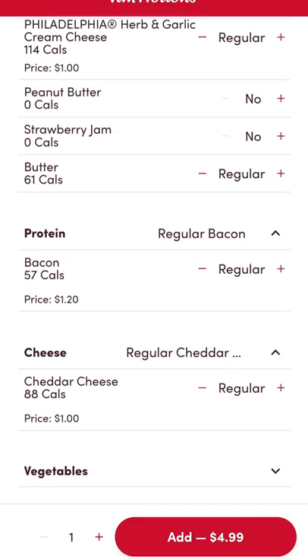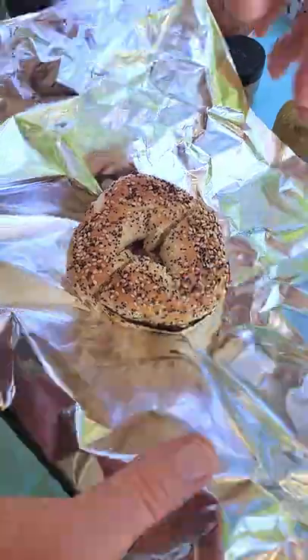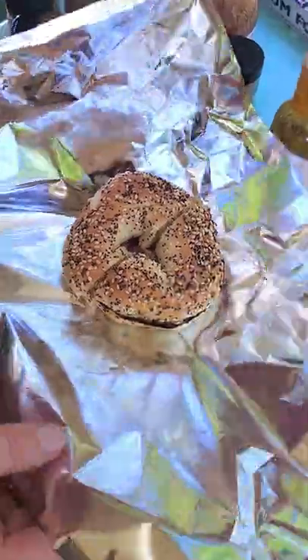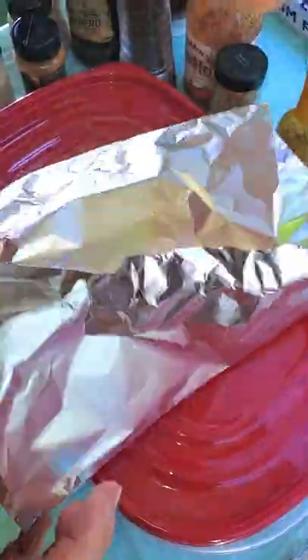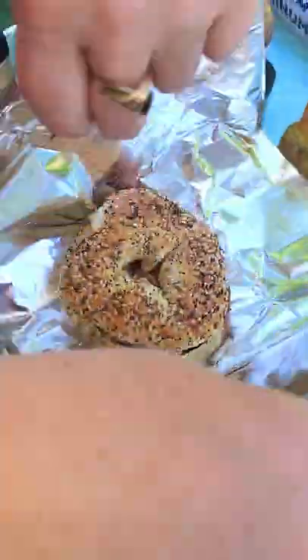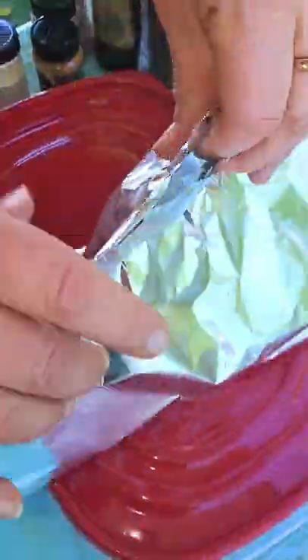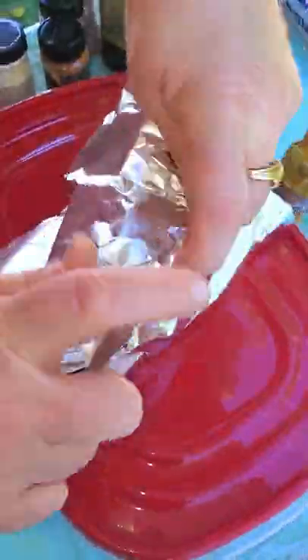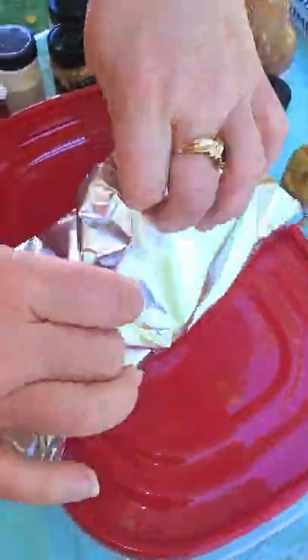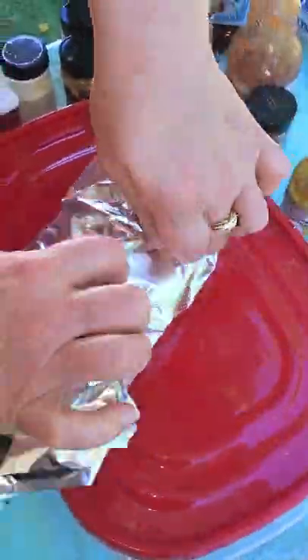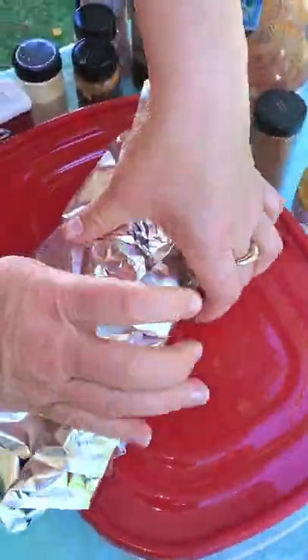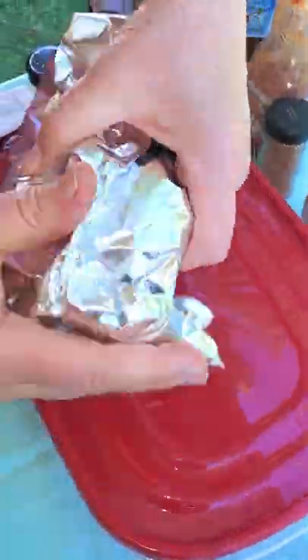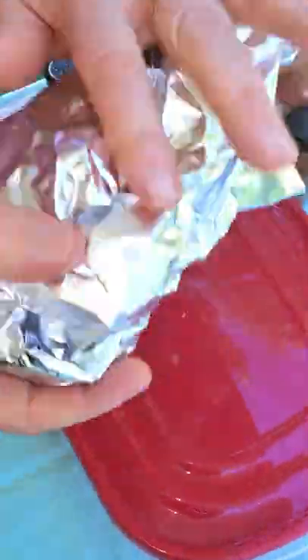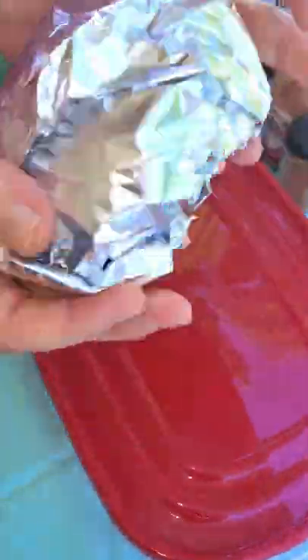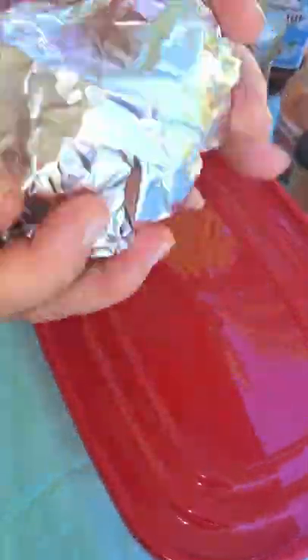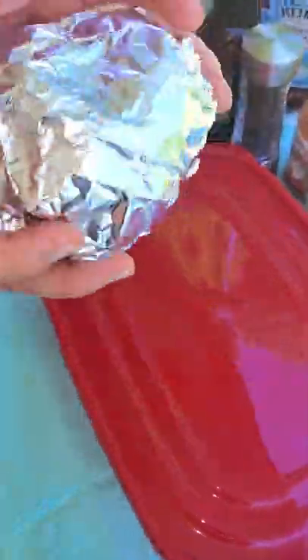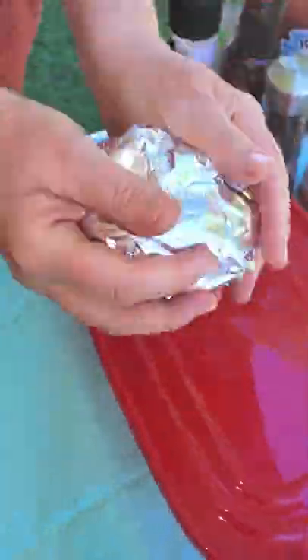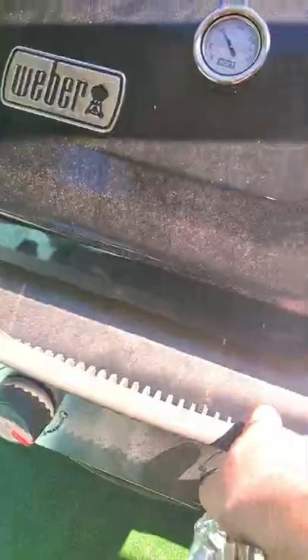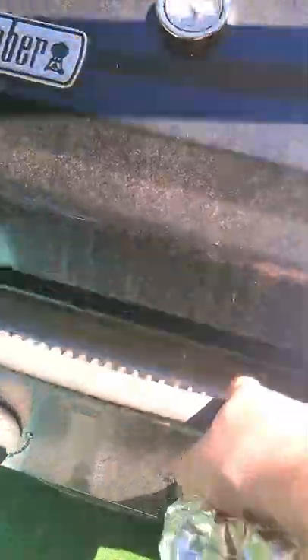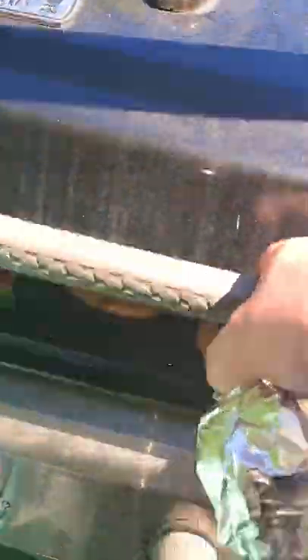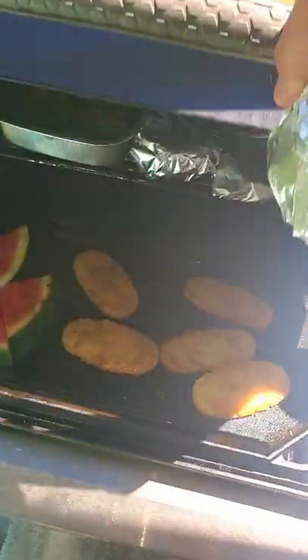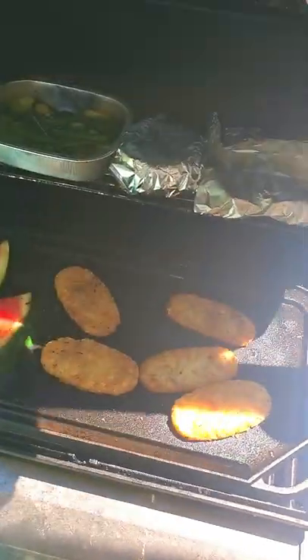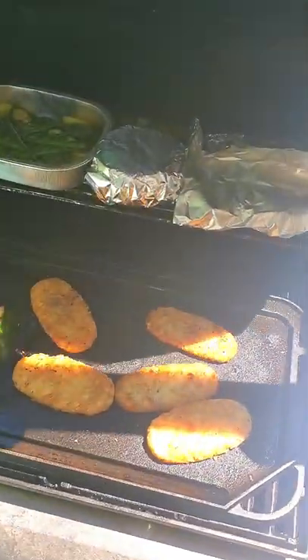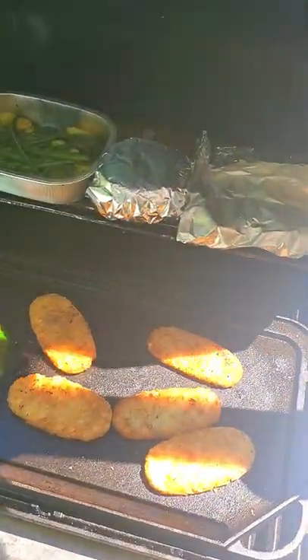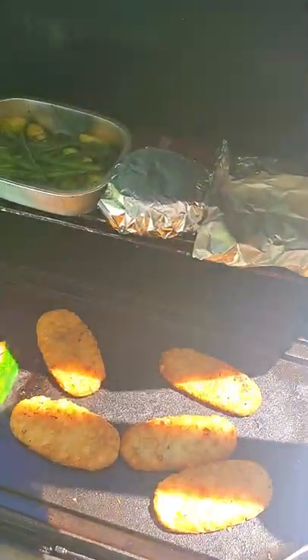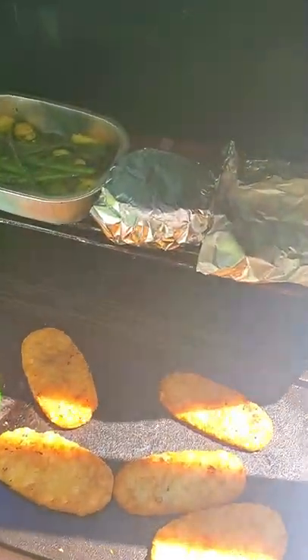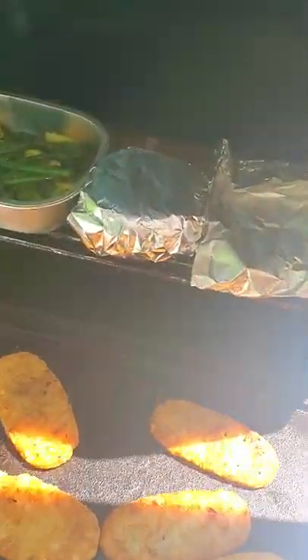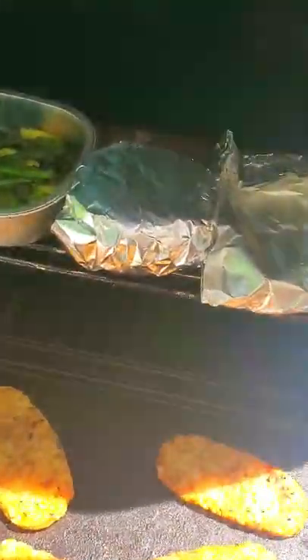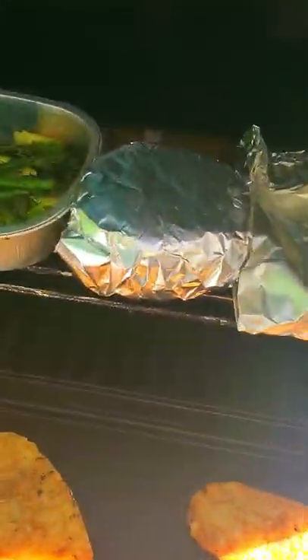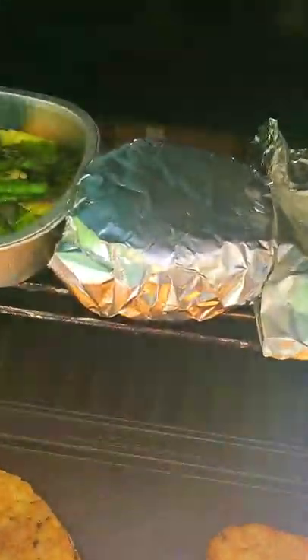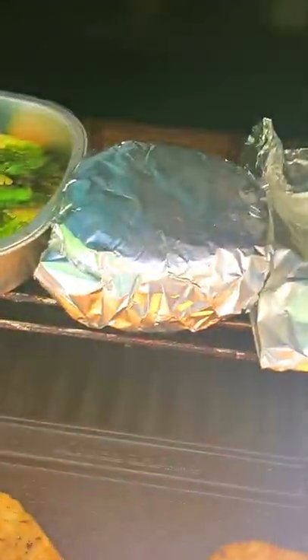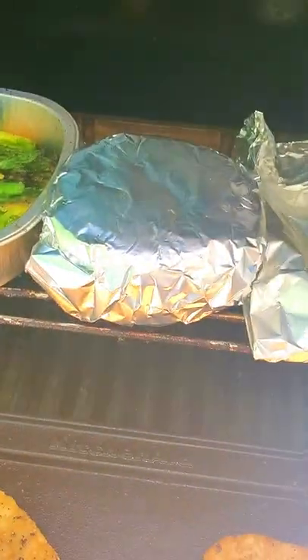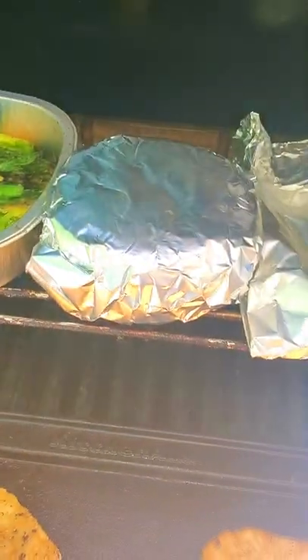Now take your sandwich and wrap it in tinfoil. Throw it onto the barbecue or a hot oven, air fryer, or even a microwave without the tinfoil on.